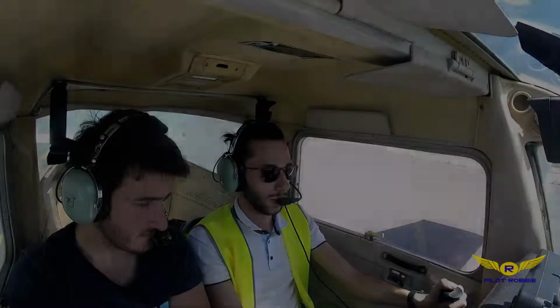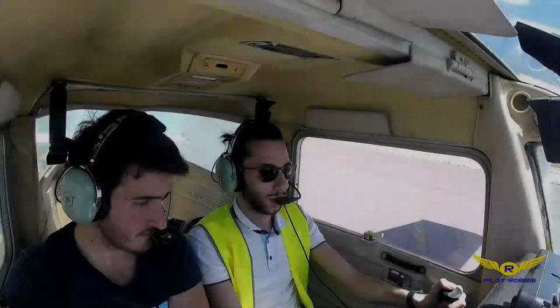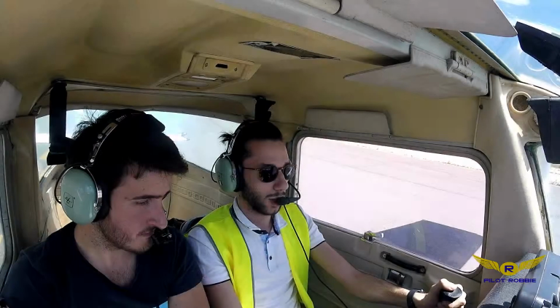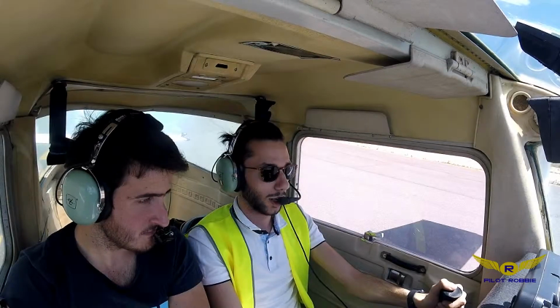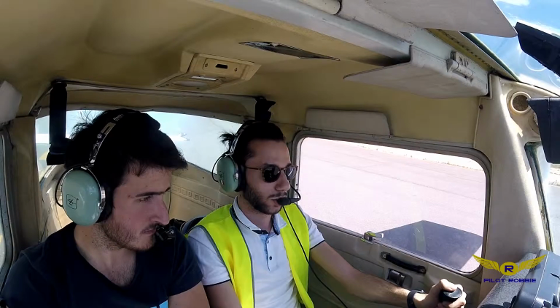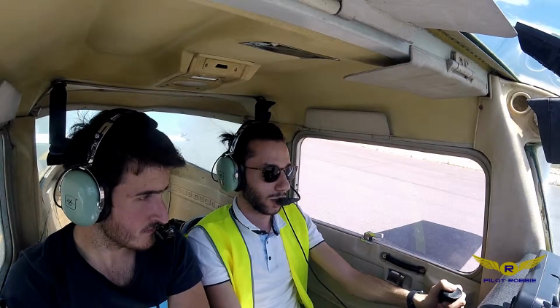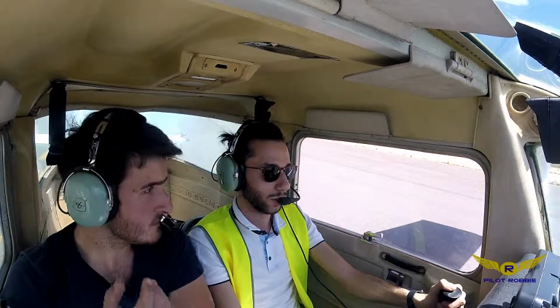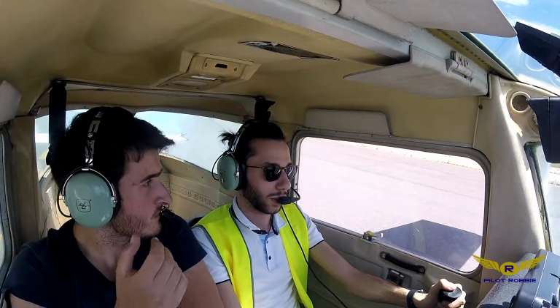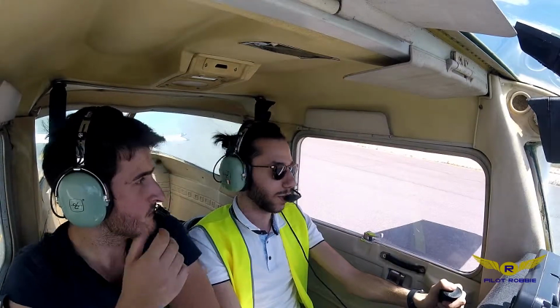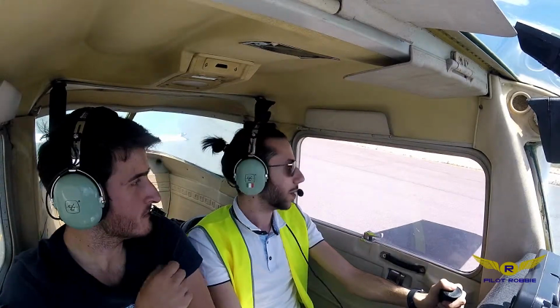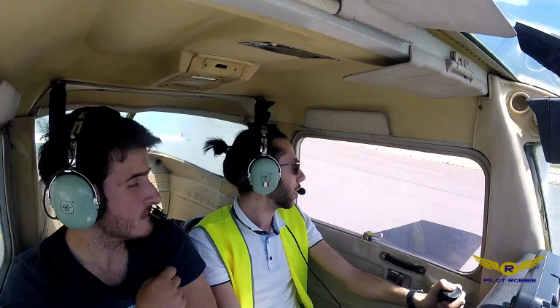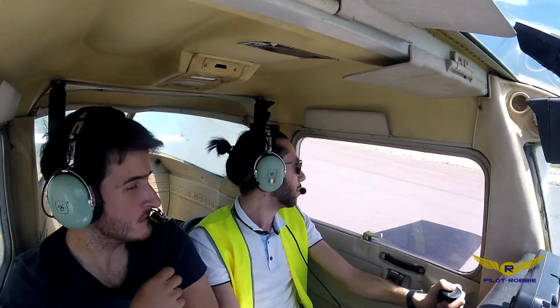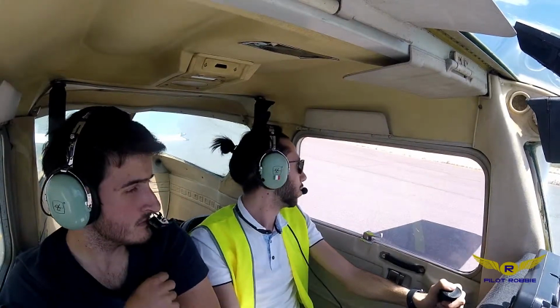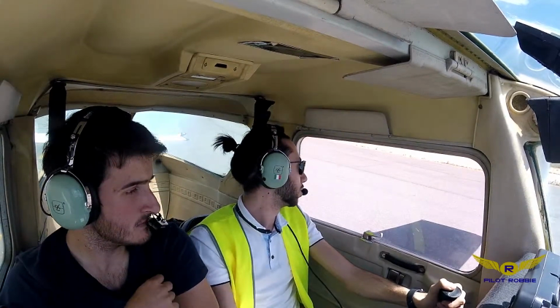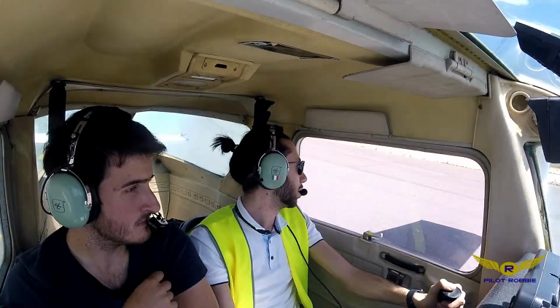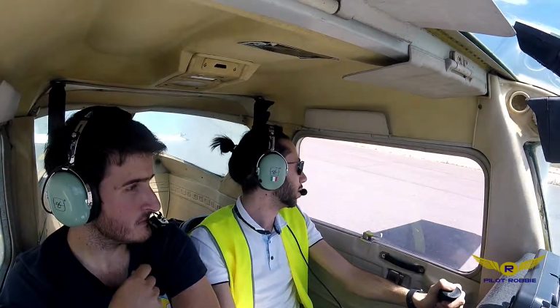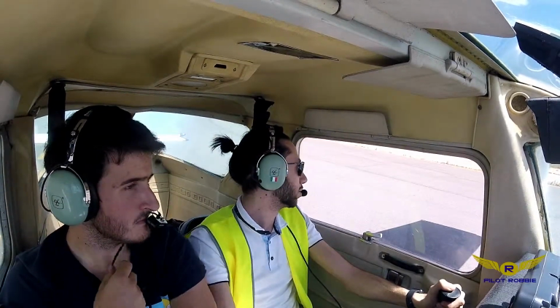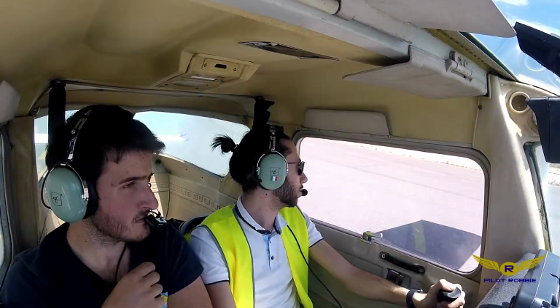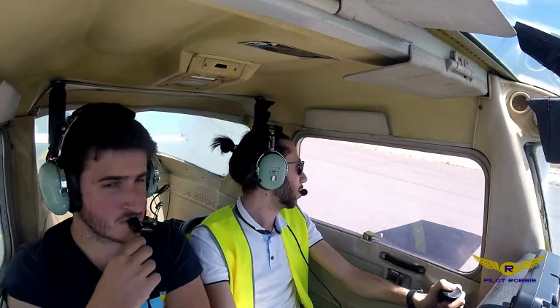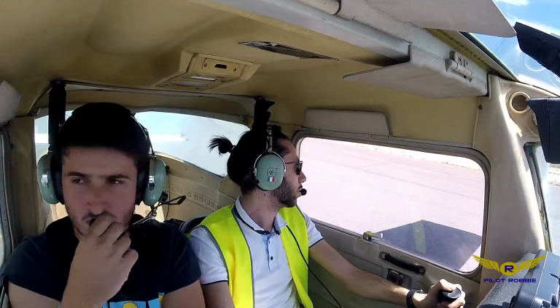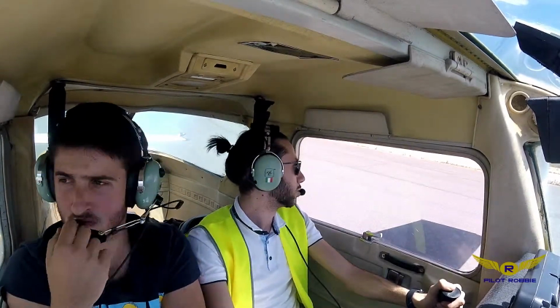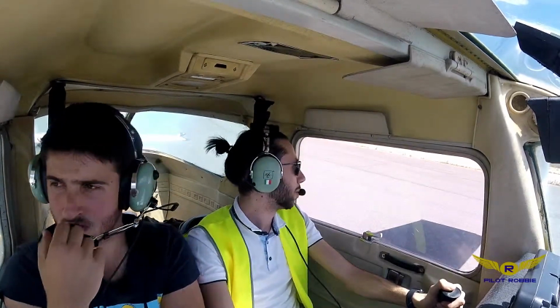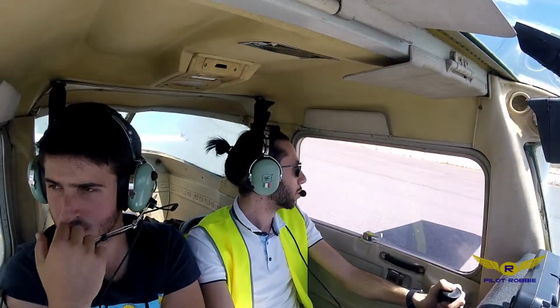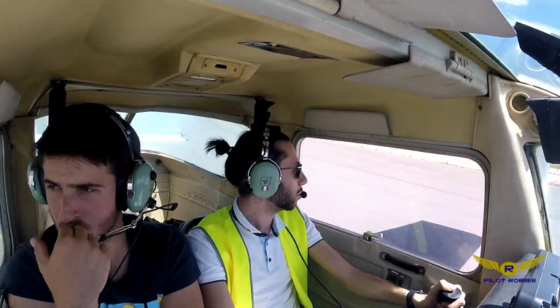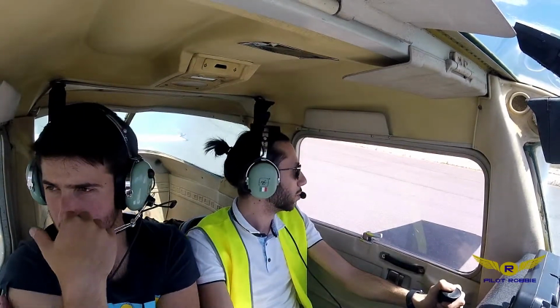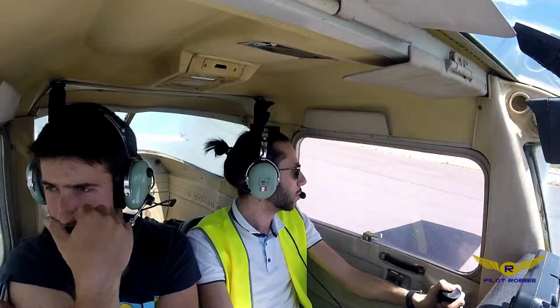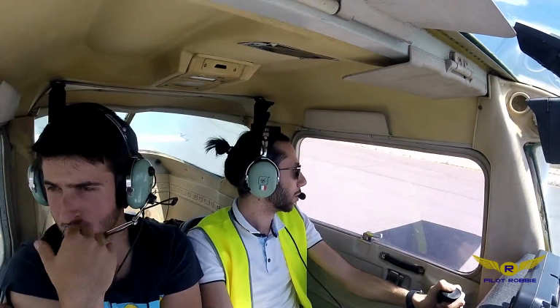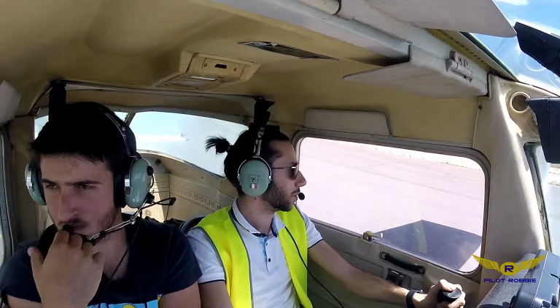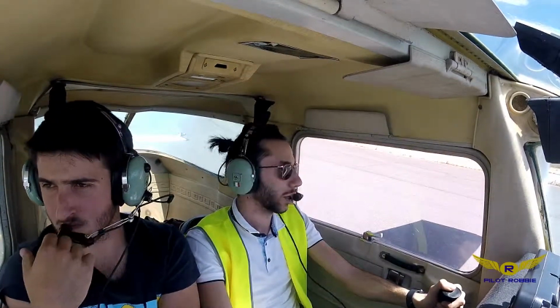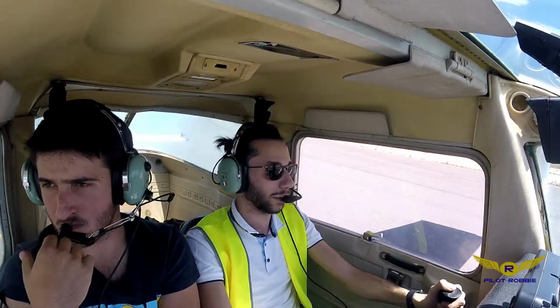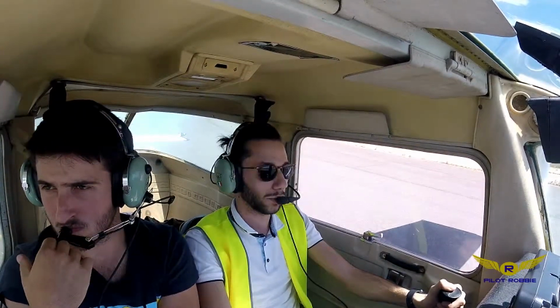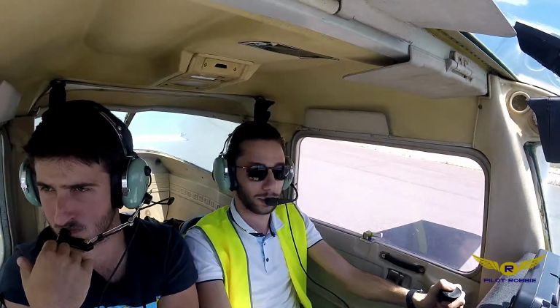Echo Charlie Joule November Lima, Hotel Papa 2, runway 09, ready for departure.